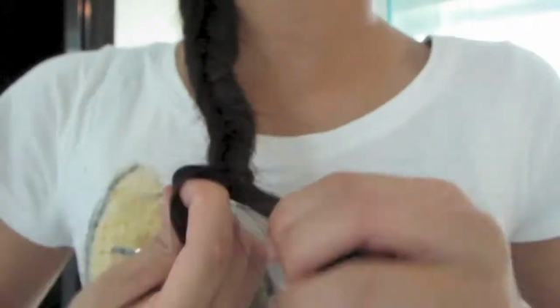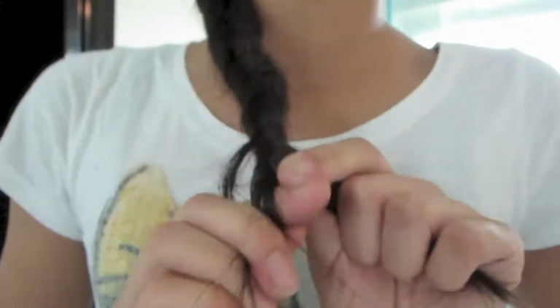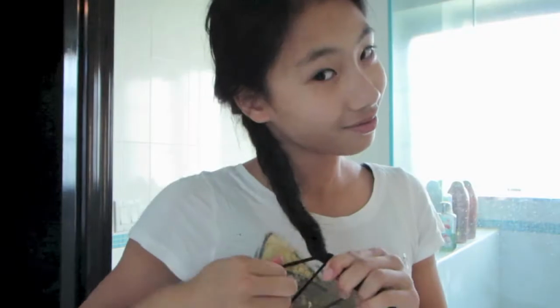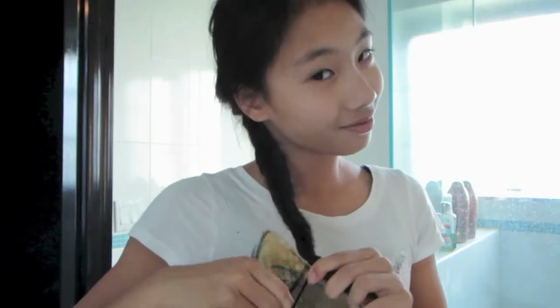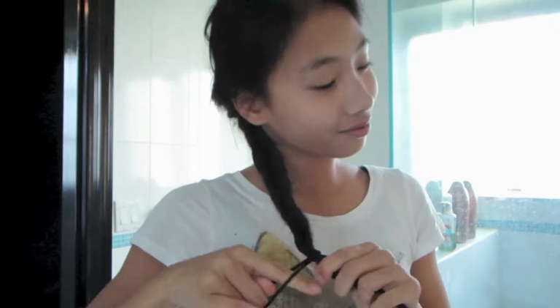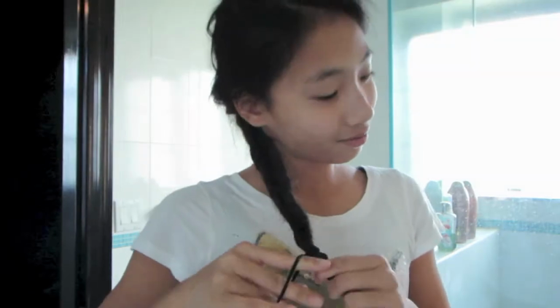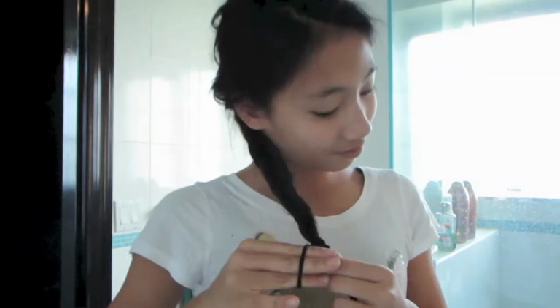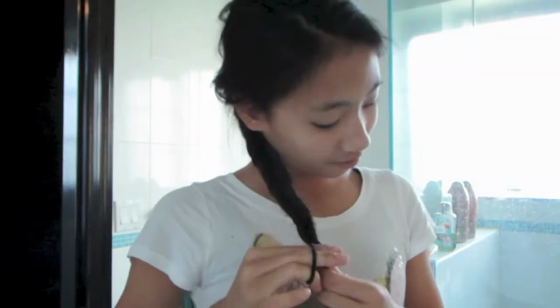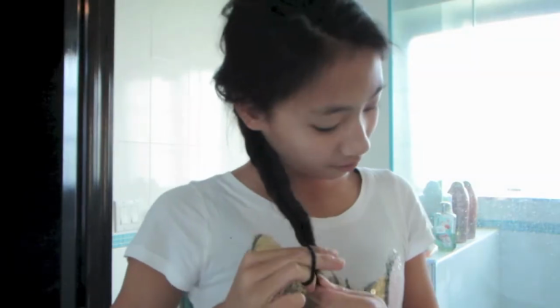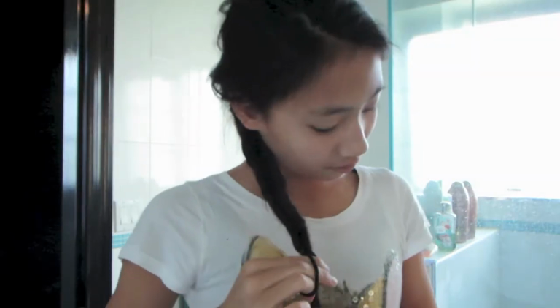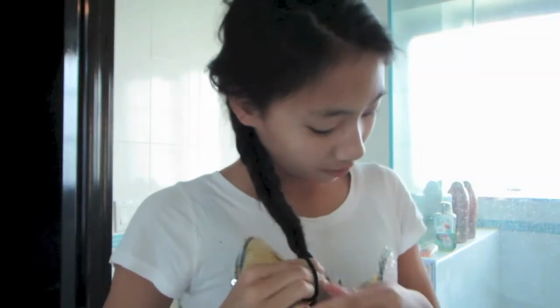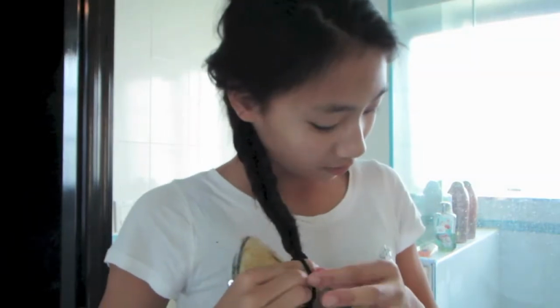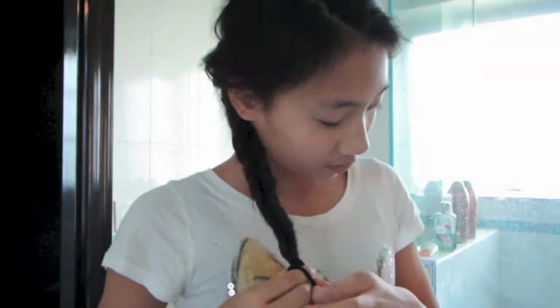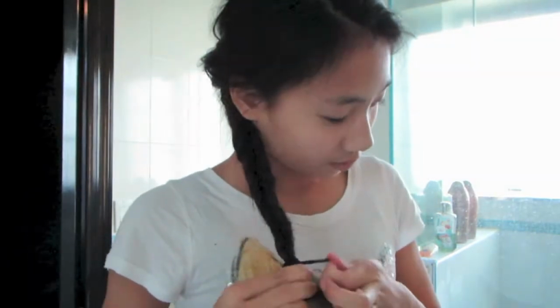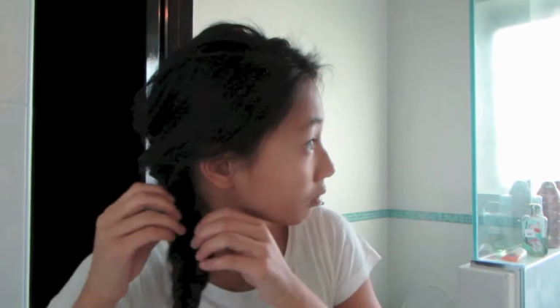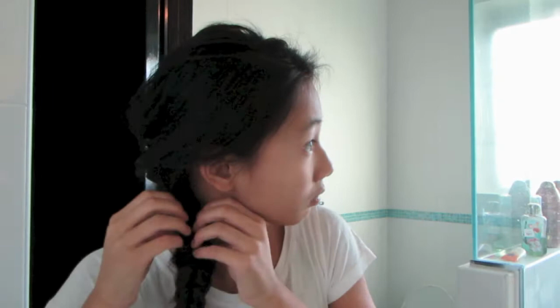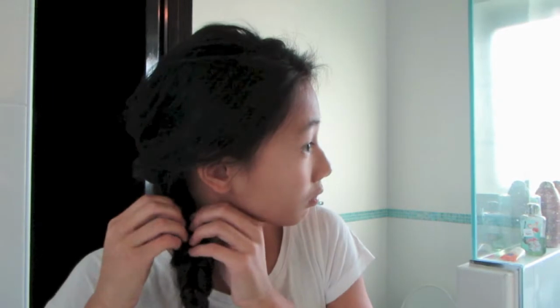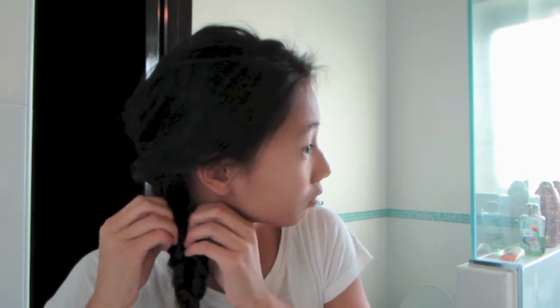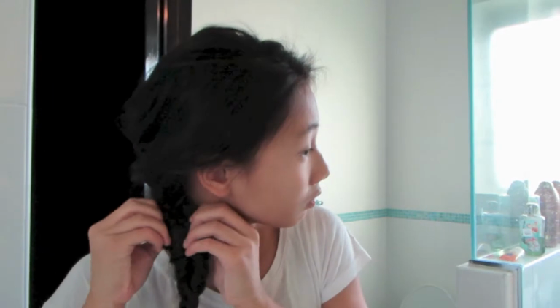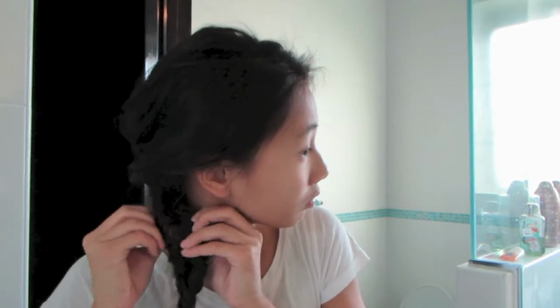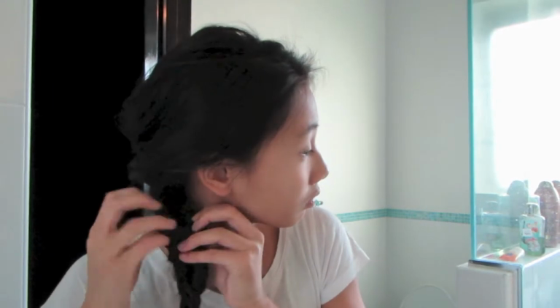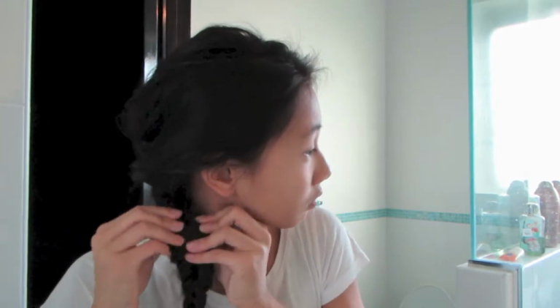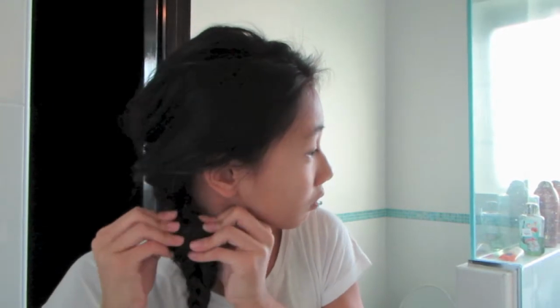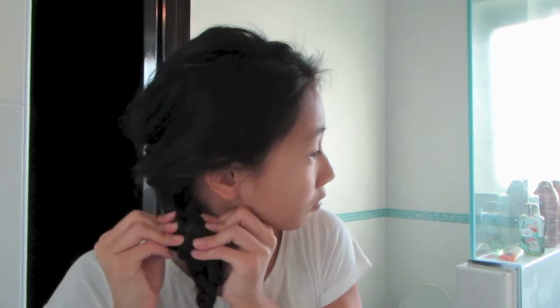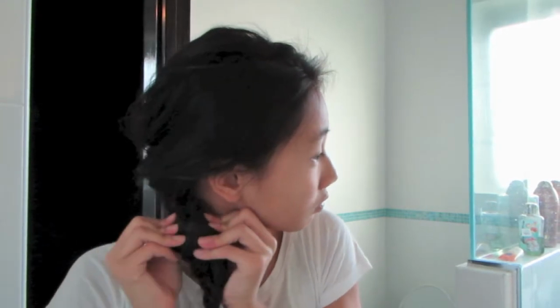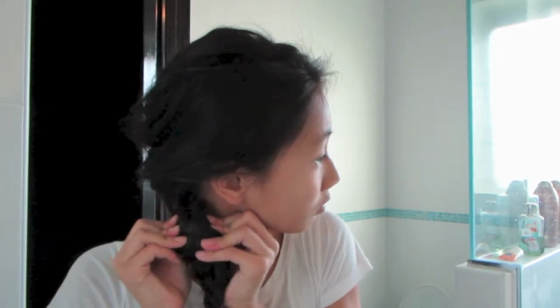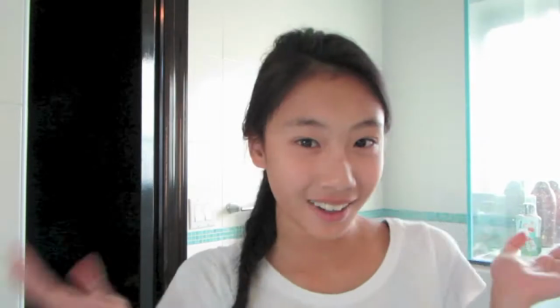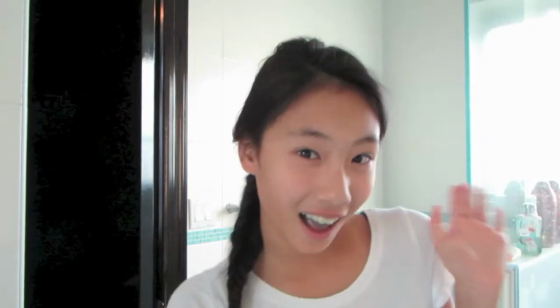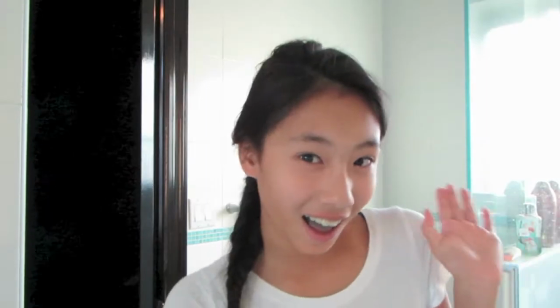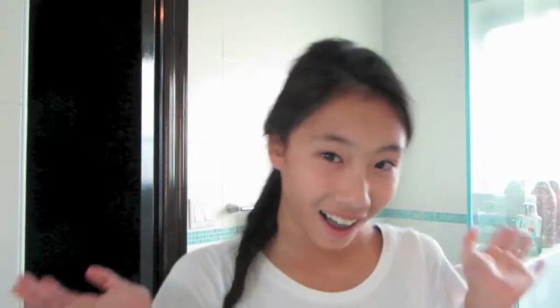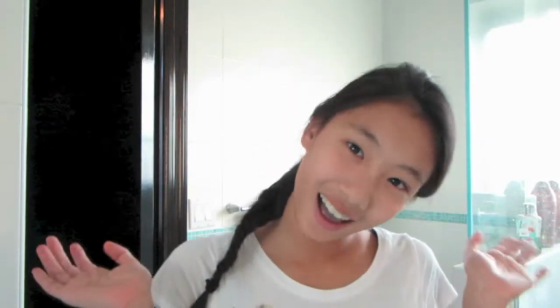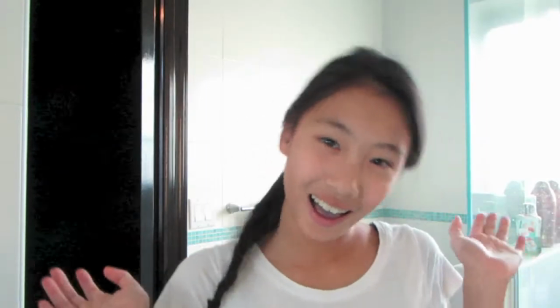When you're done, secure it with an elastic and pull it out to make it look bigger and fuller. And you're finished!